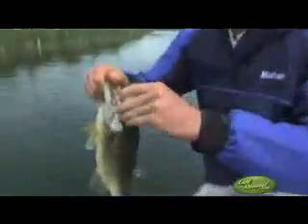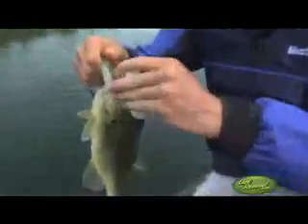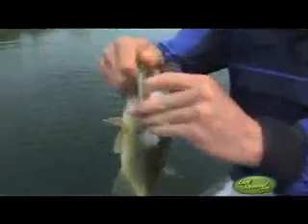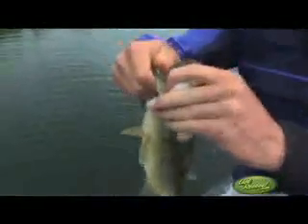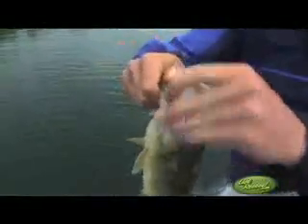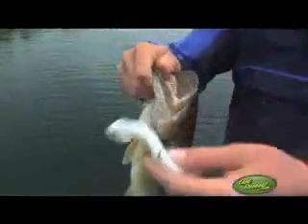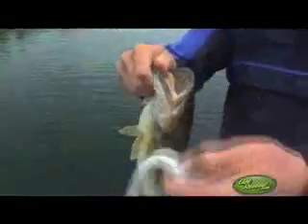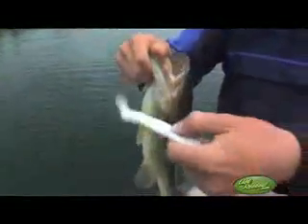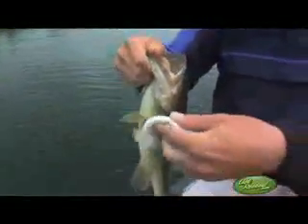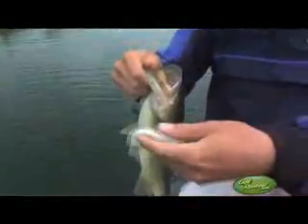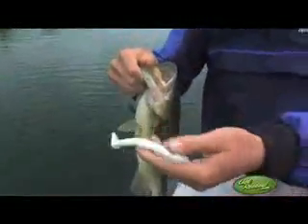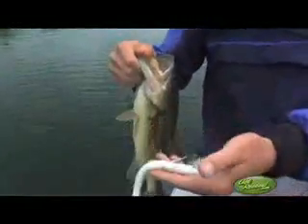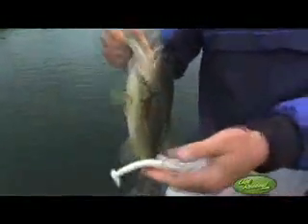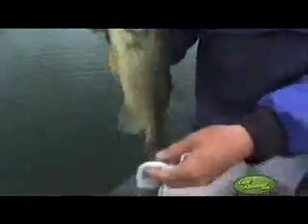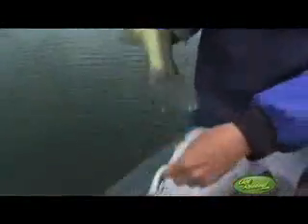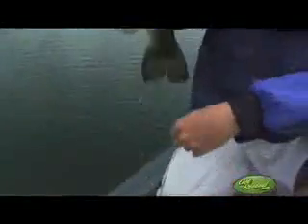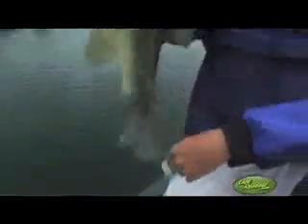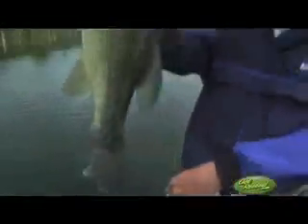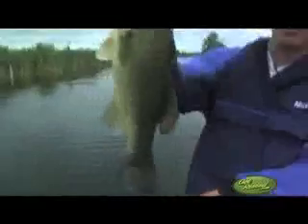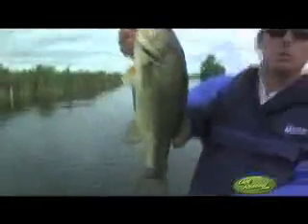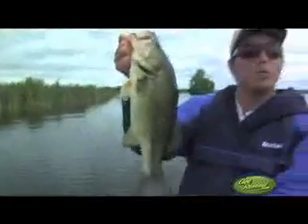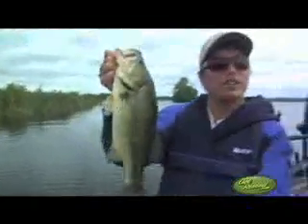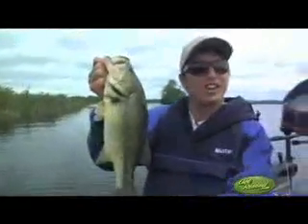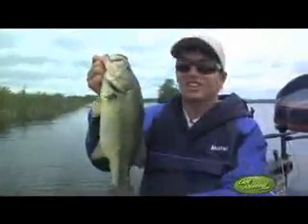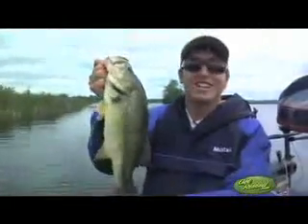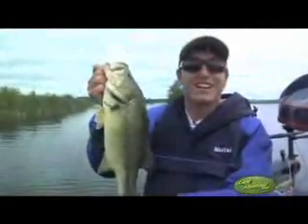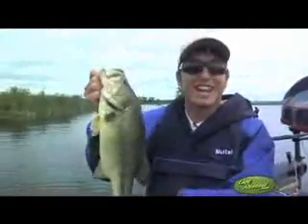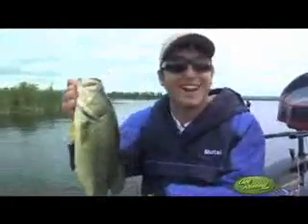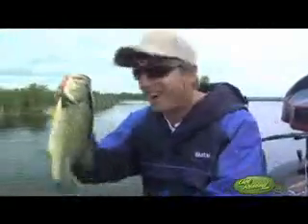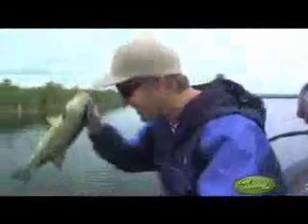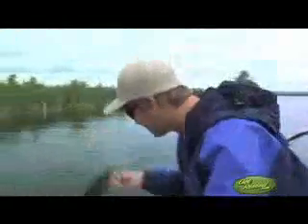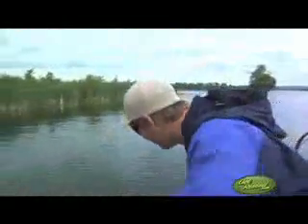That is awesome. Good old soft plastic swim bait. That's a solid two pound plus fish — I'll take that any day. Right on, let's keep going.